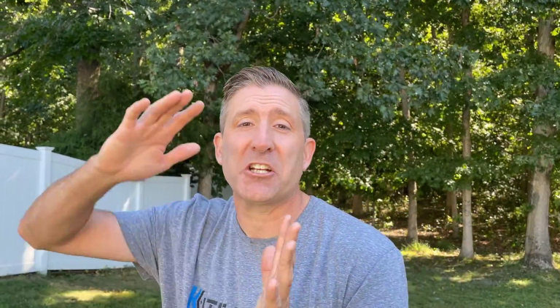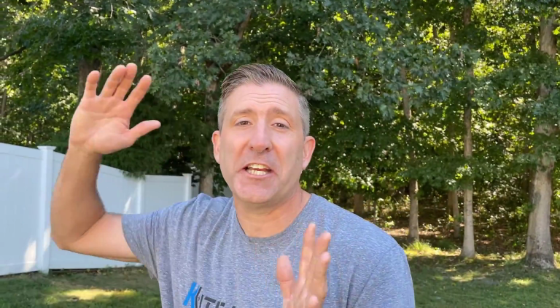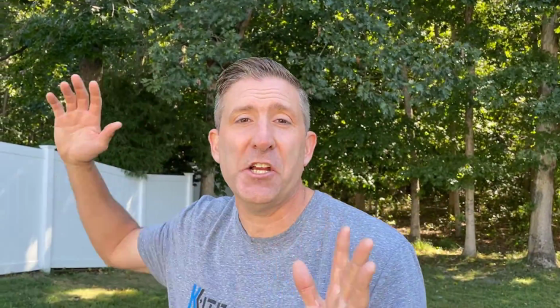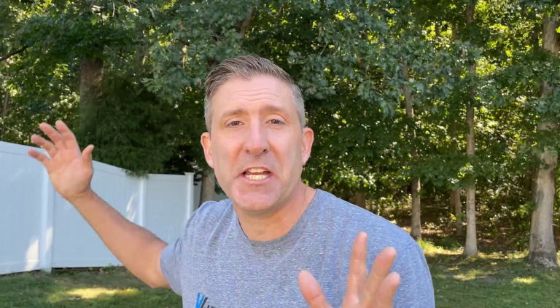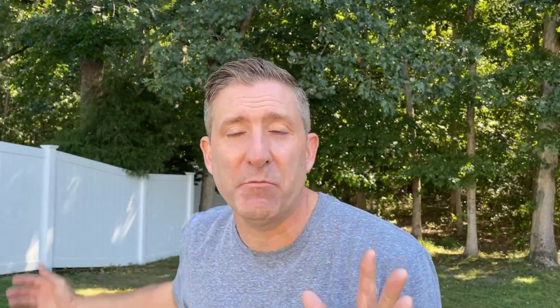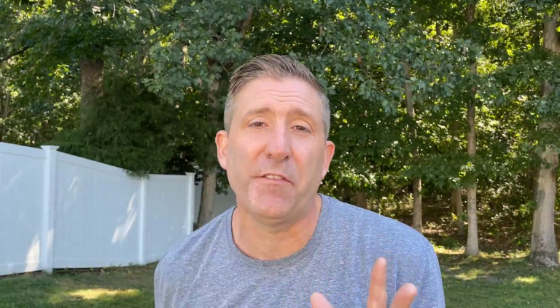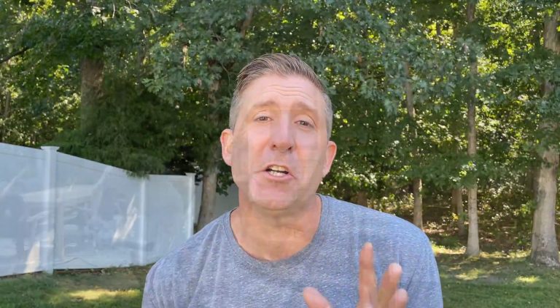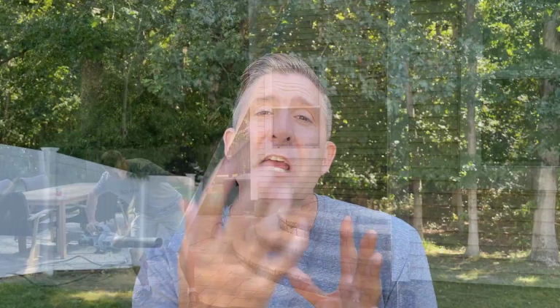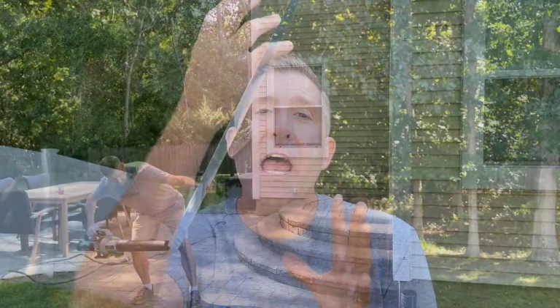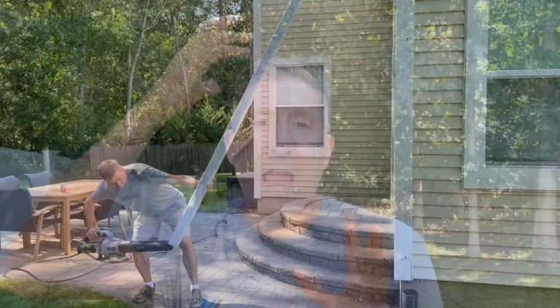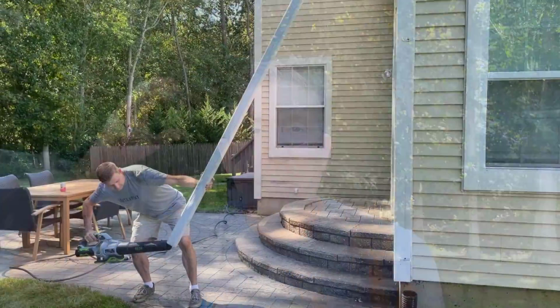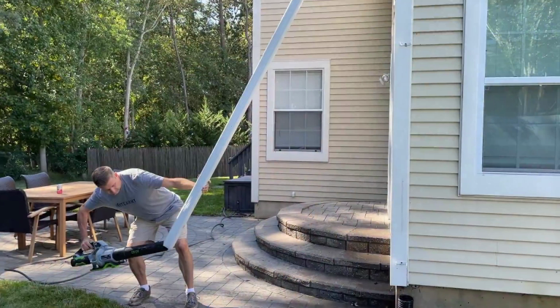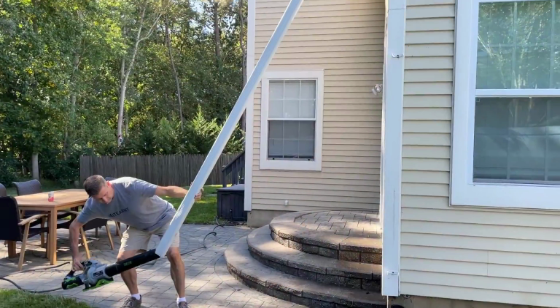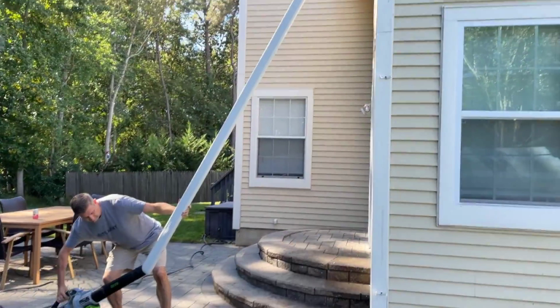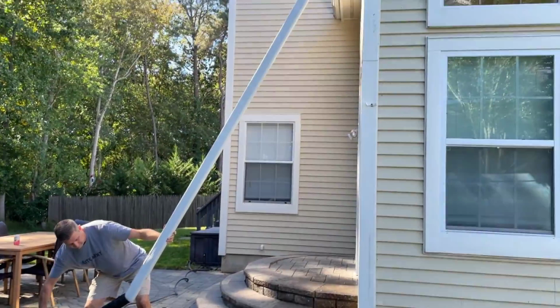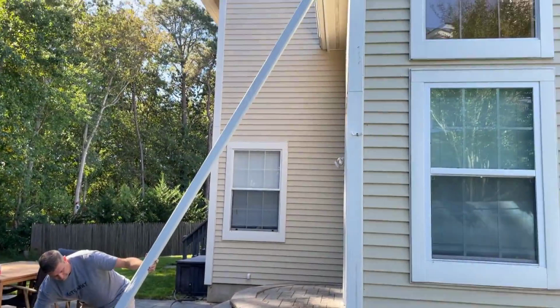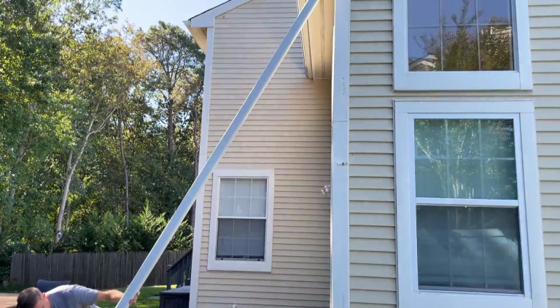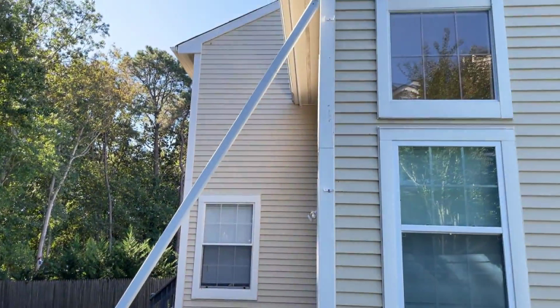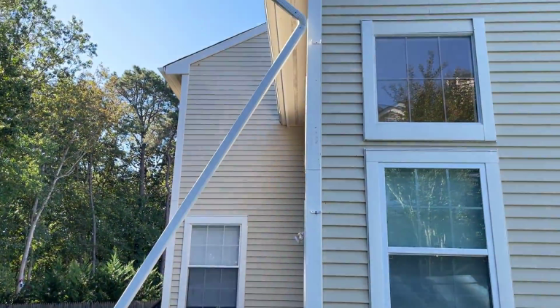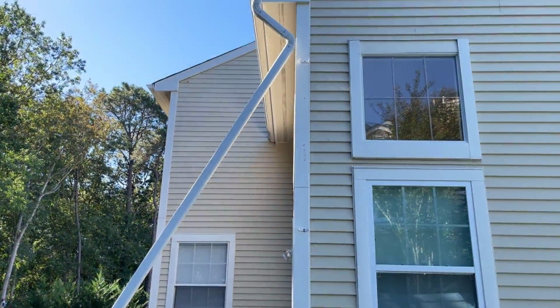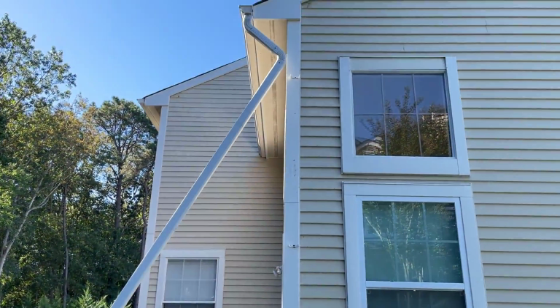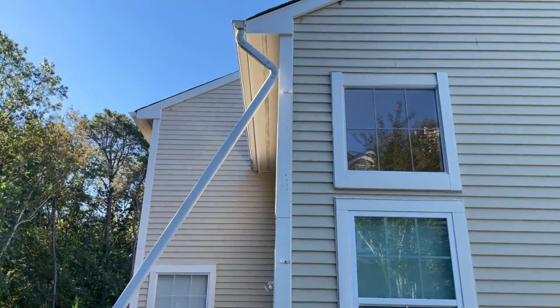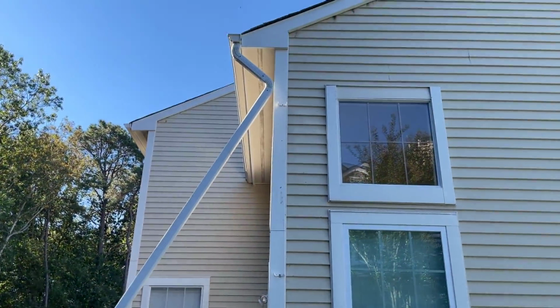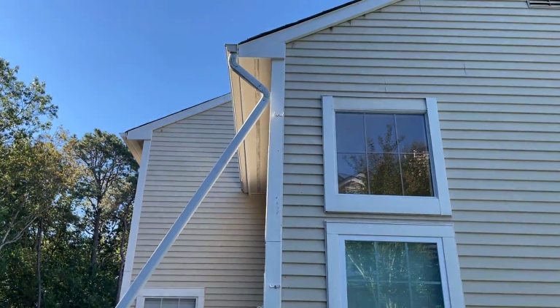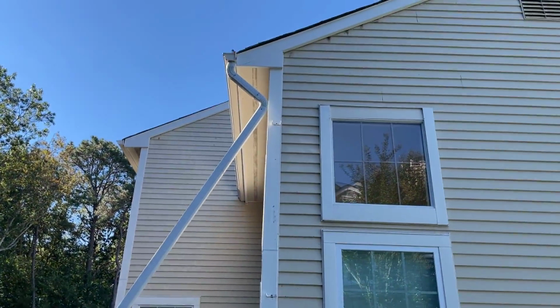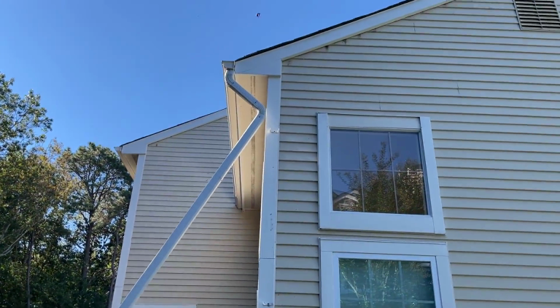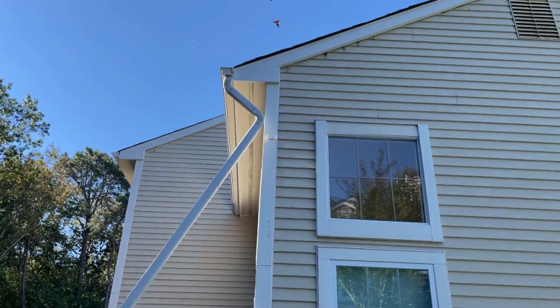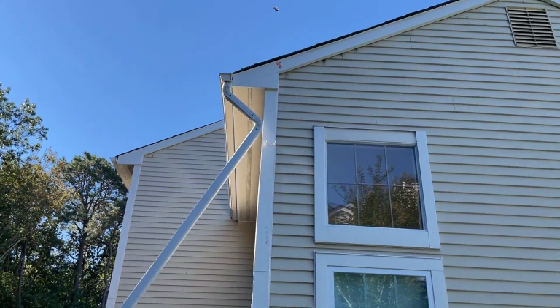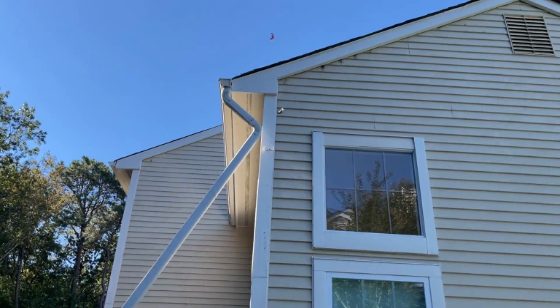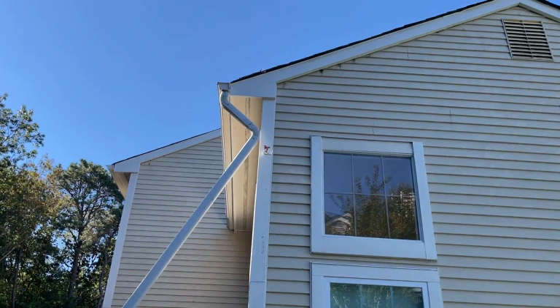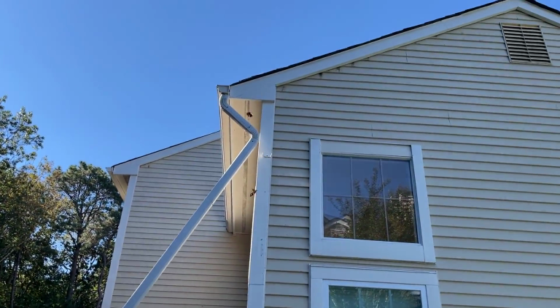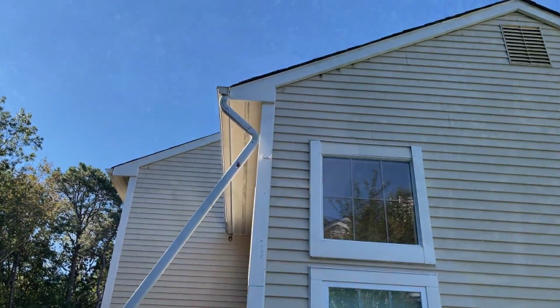You can use the blower in reverse and push that air up your downspout to clear out those gutters. I'll show you what that looks like.